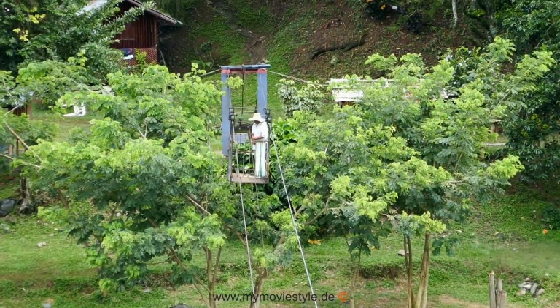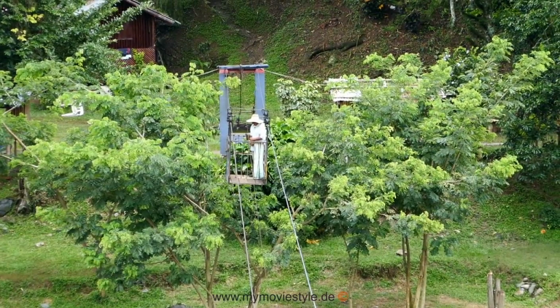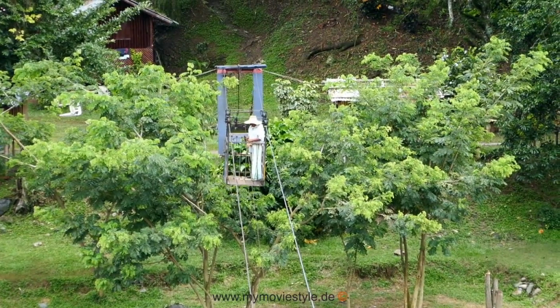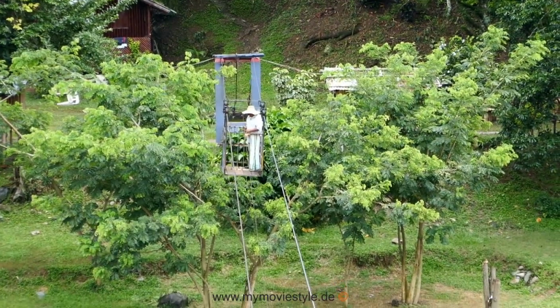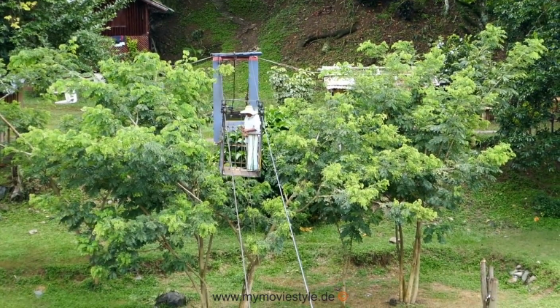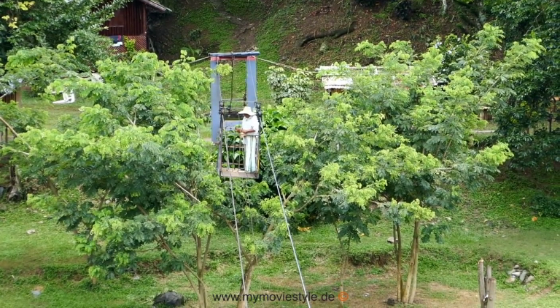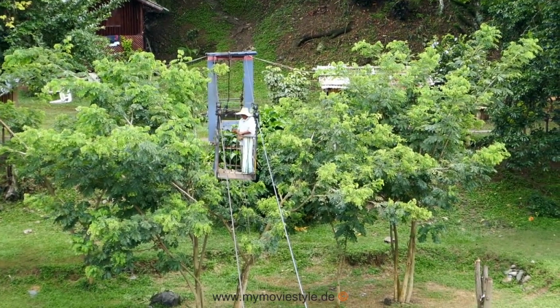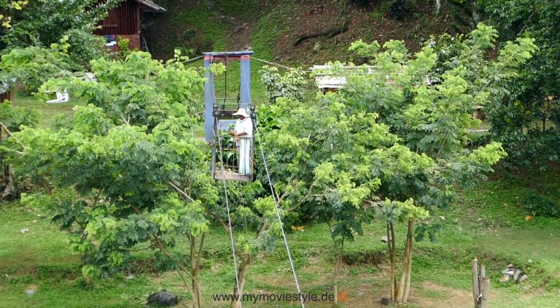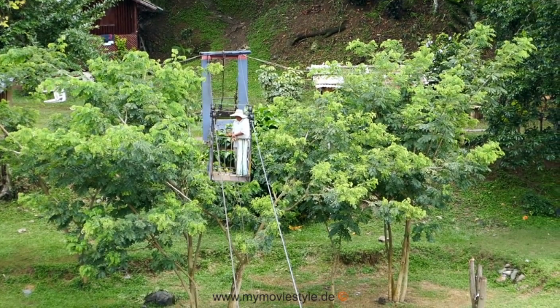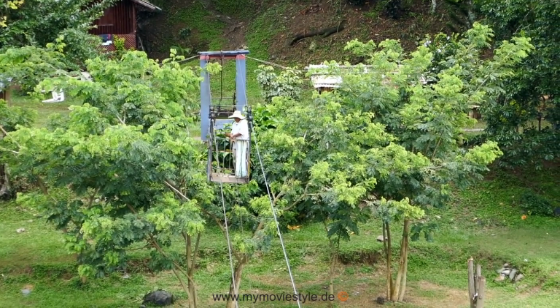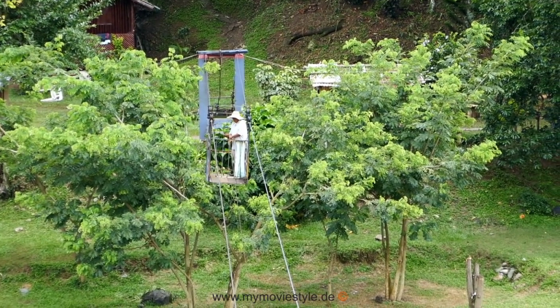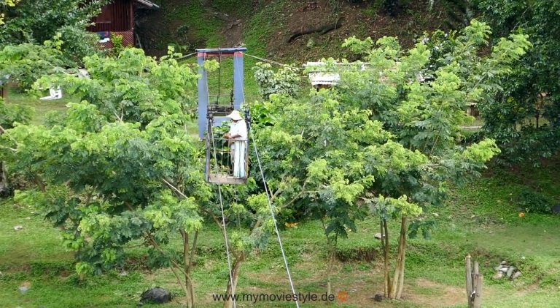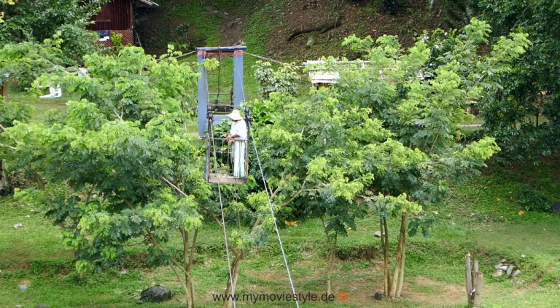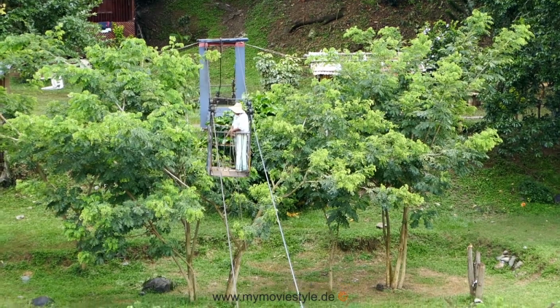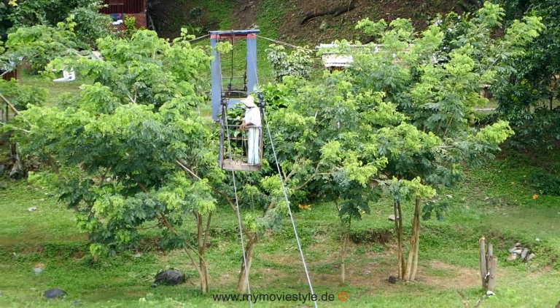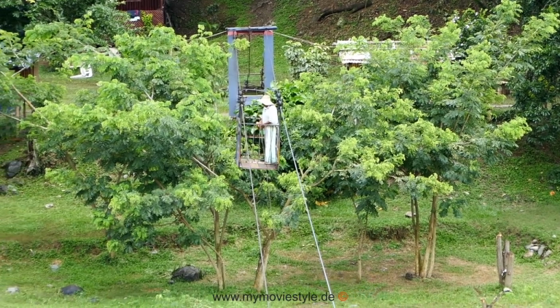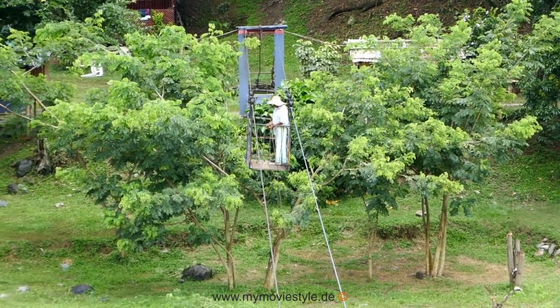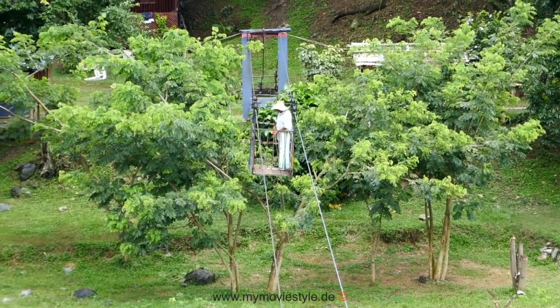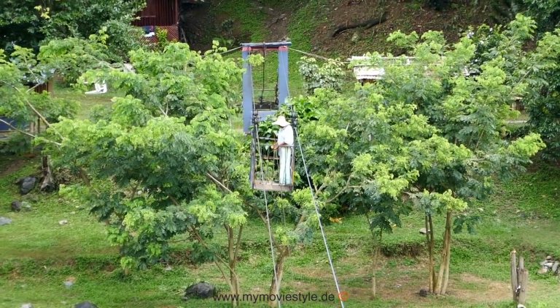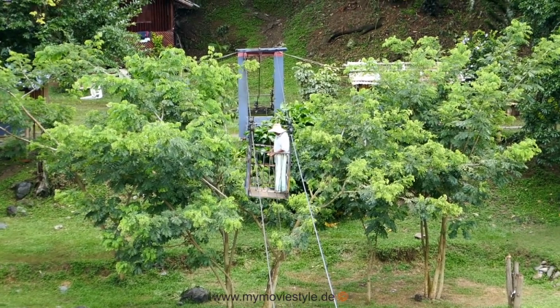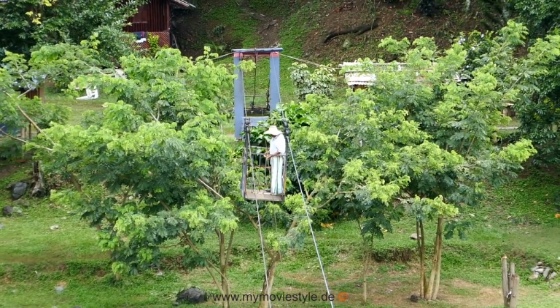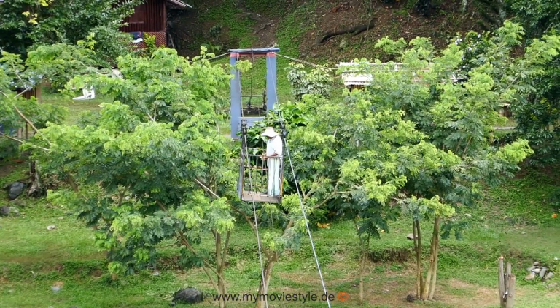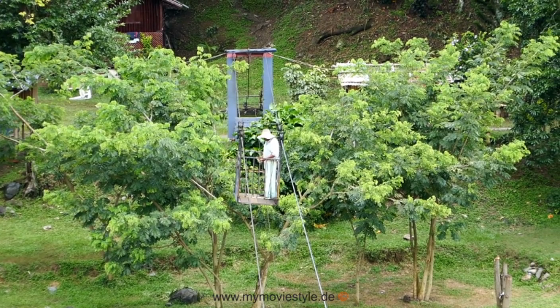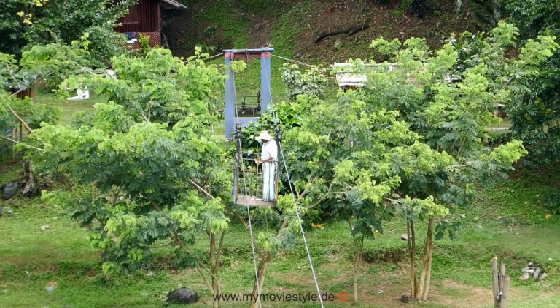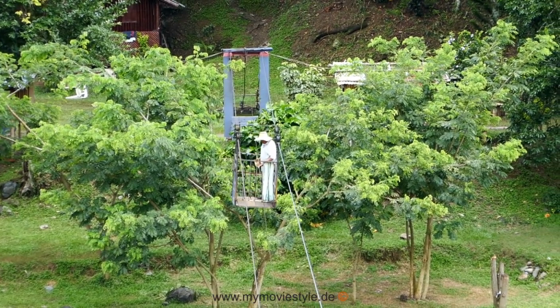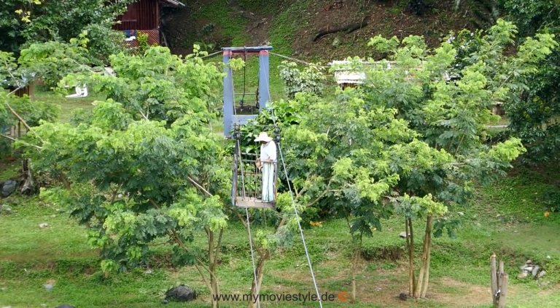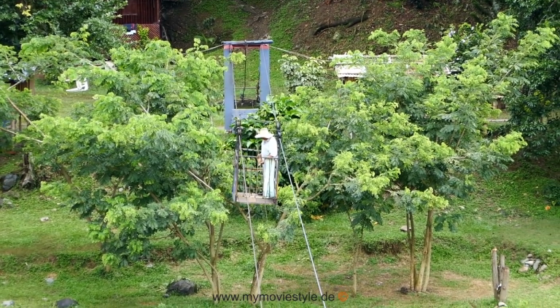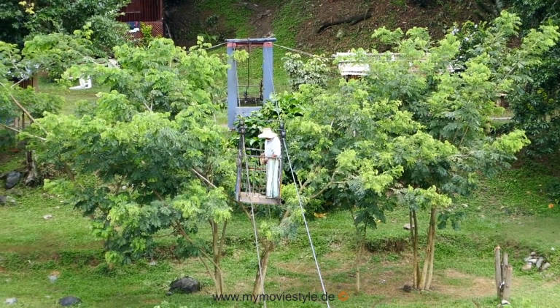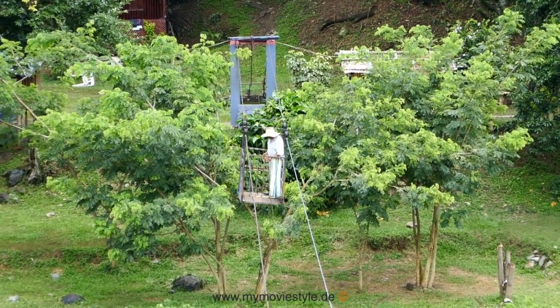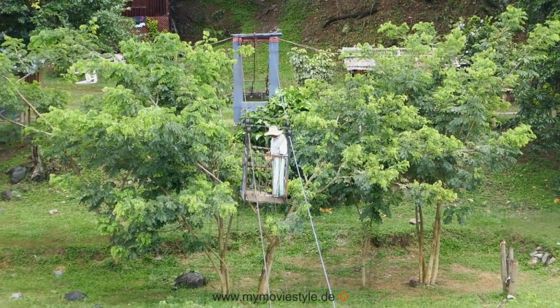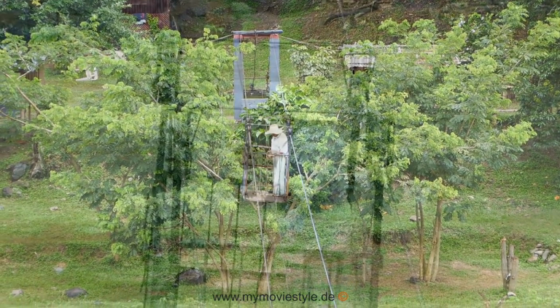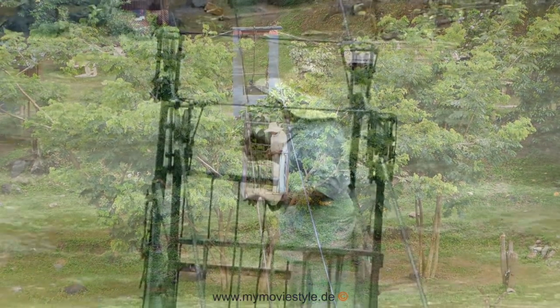No less exciting is the river crossing. All seven people of the tour had to fit into a wire basket.